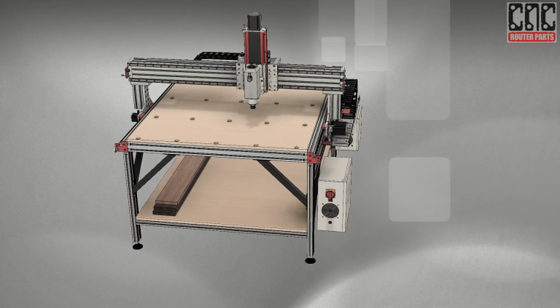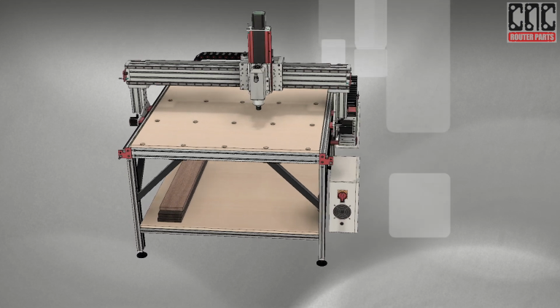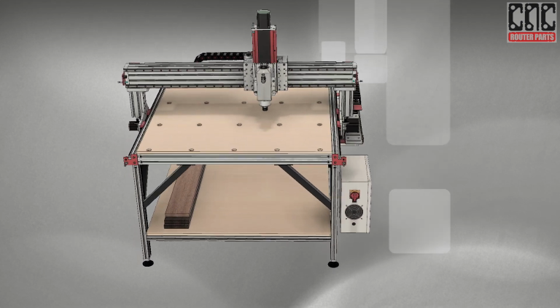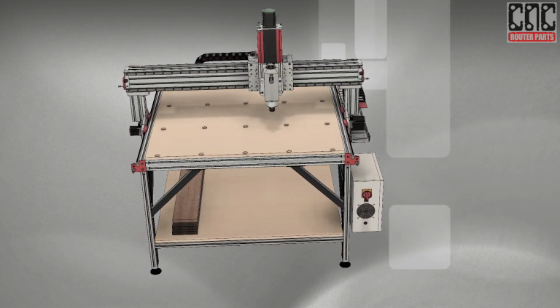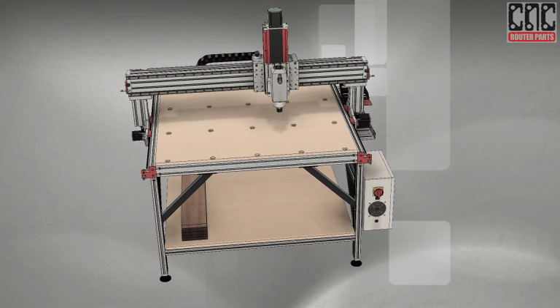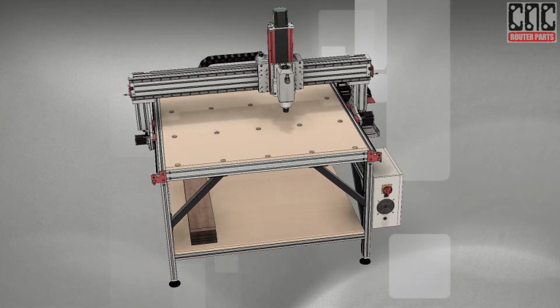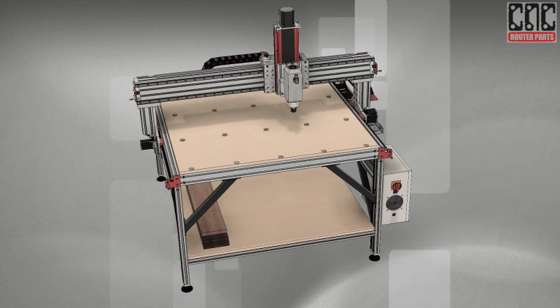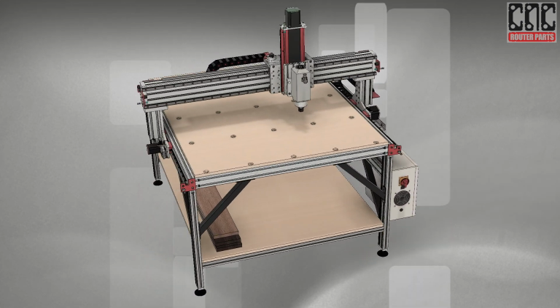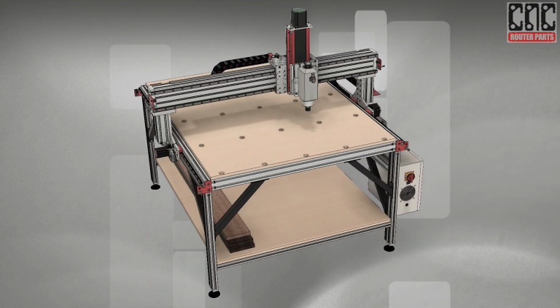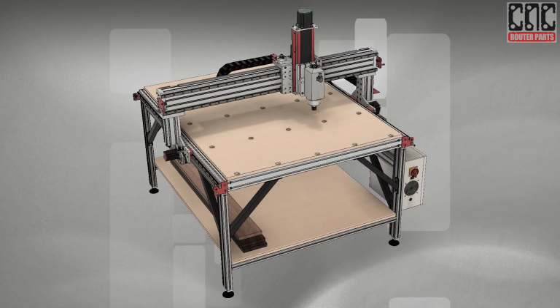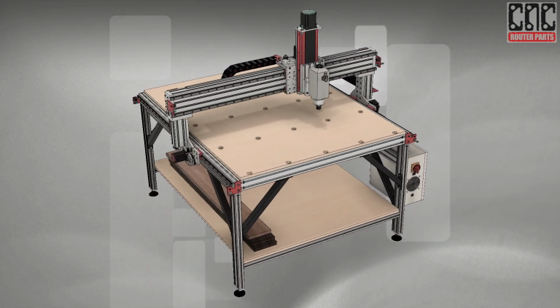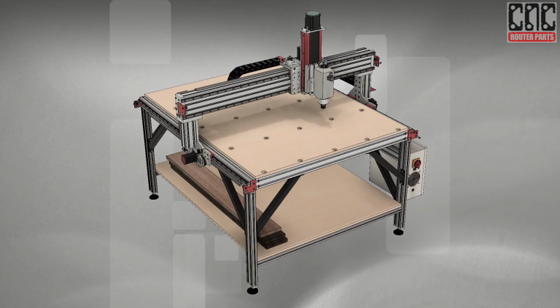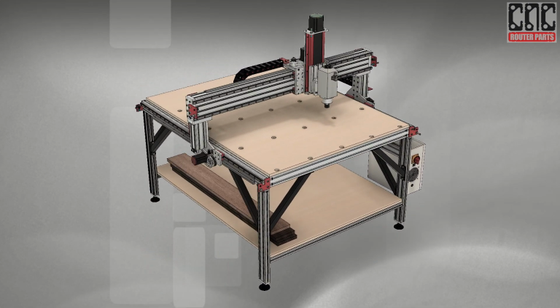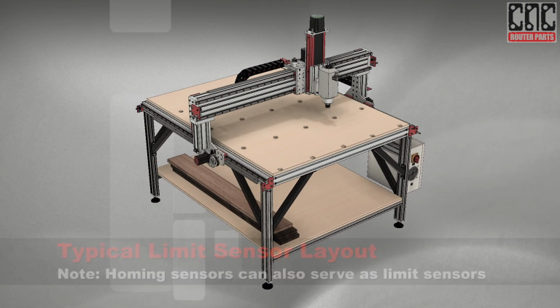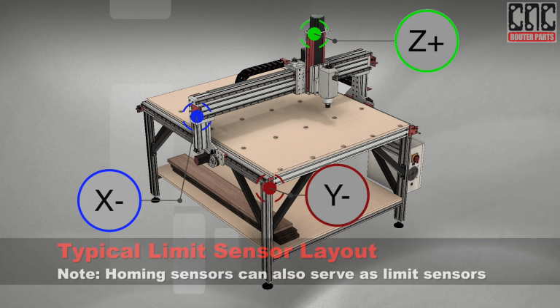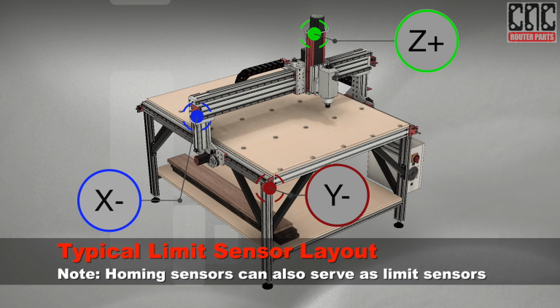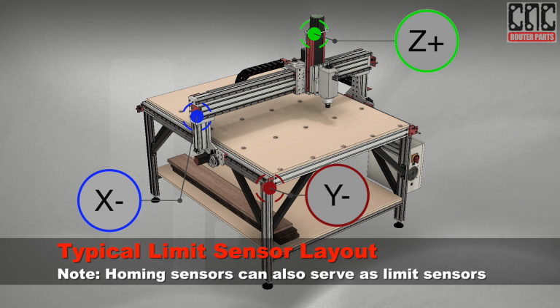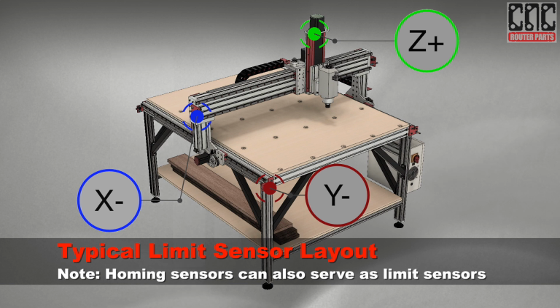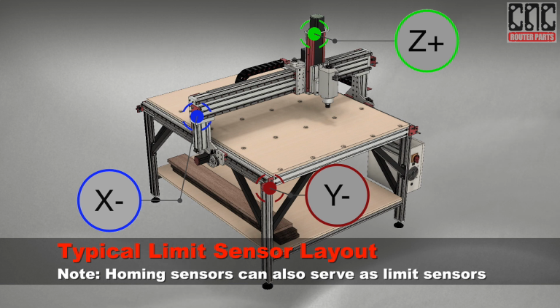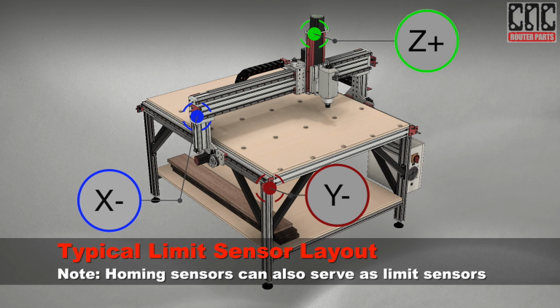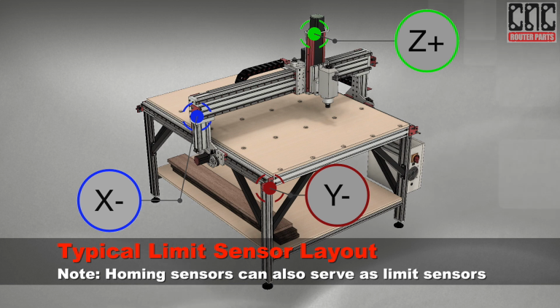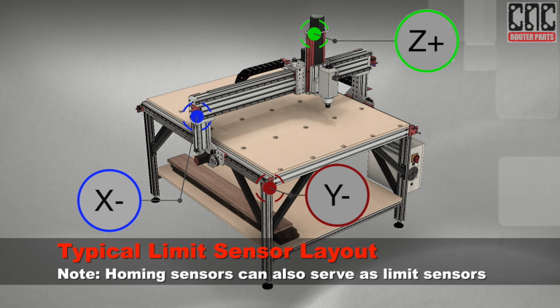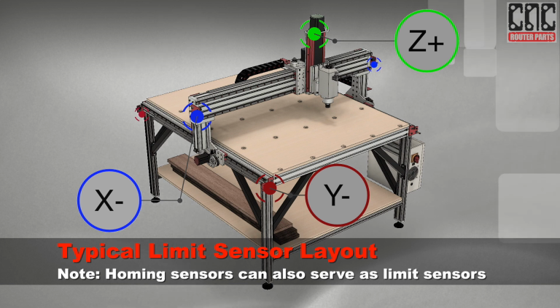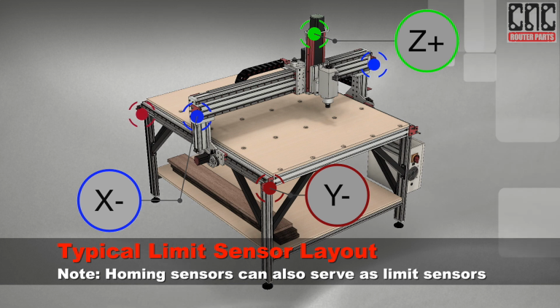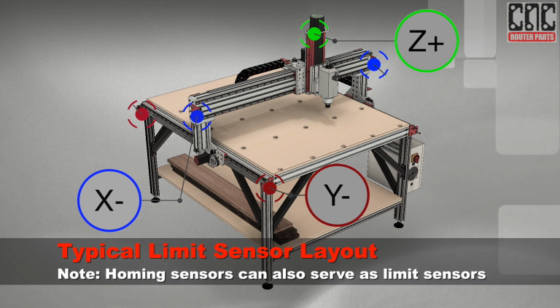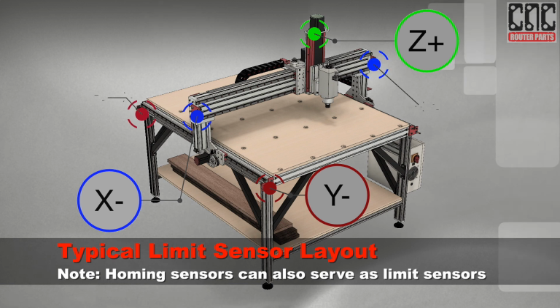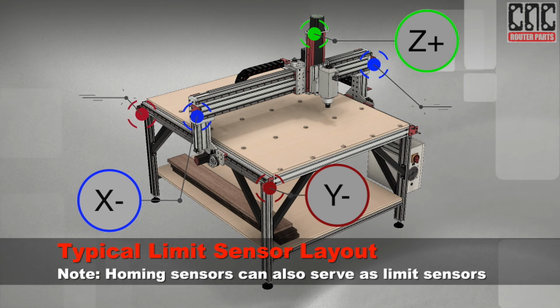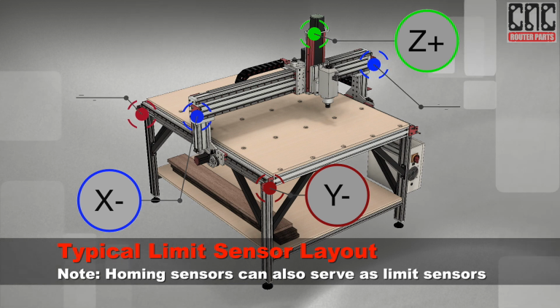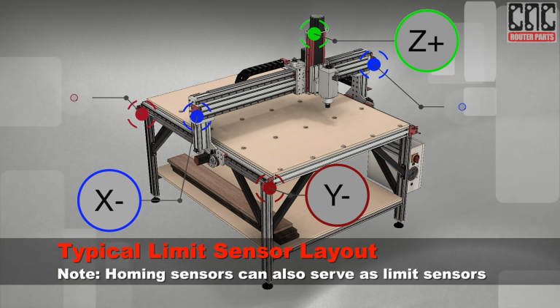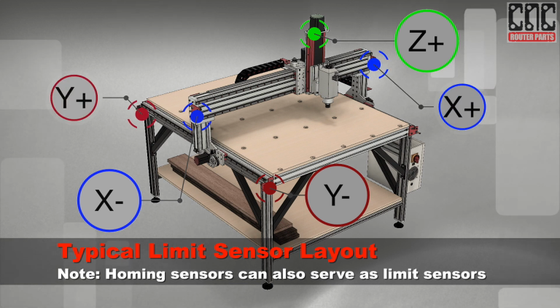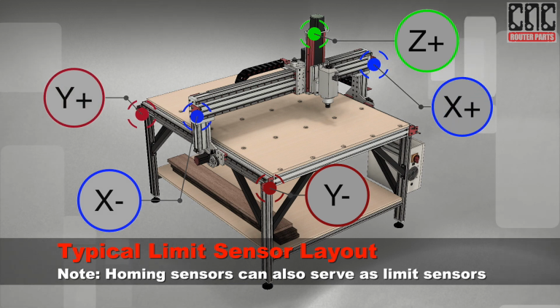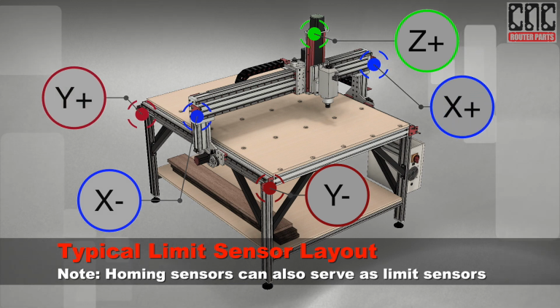The home switches can double as travel limit switches, meaning we only need to add two more sensors to have a full home plus limit configuration.